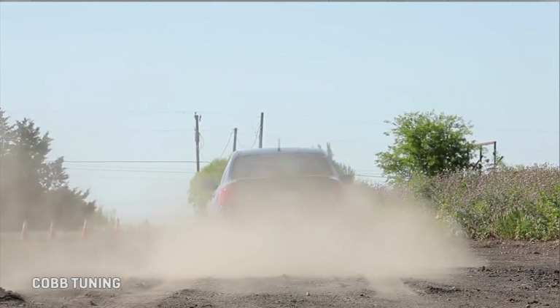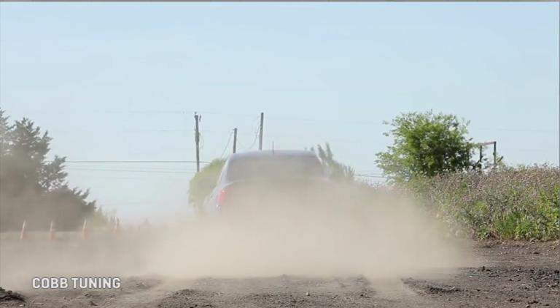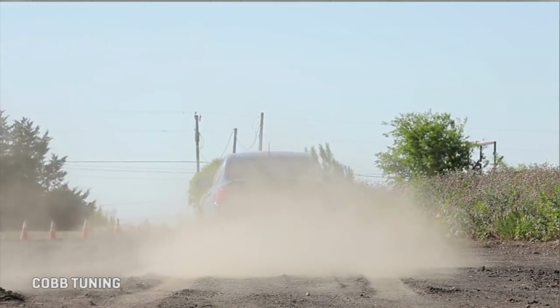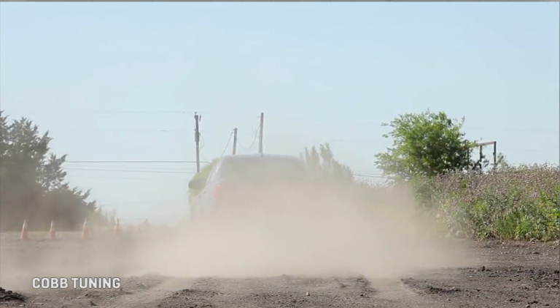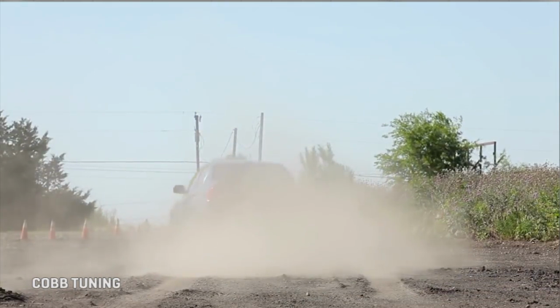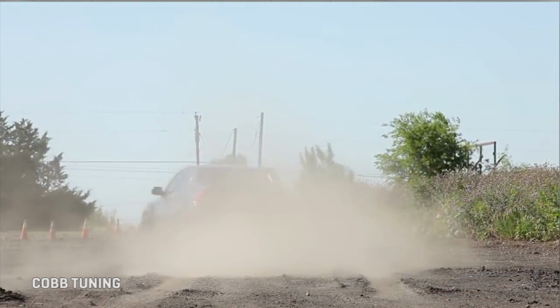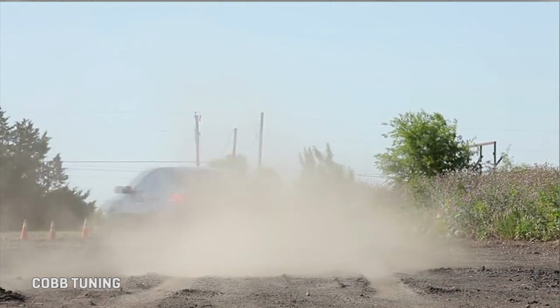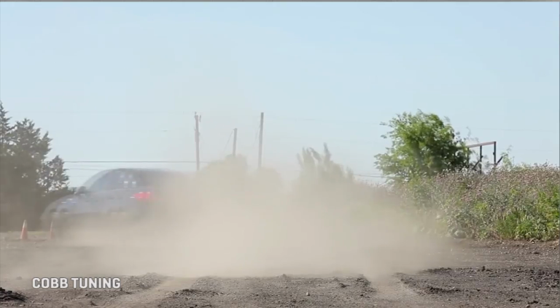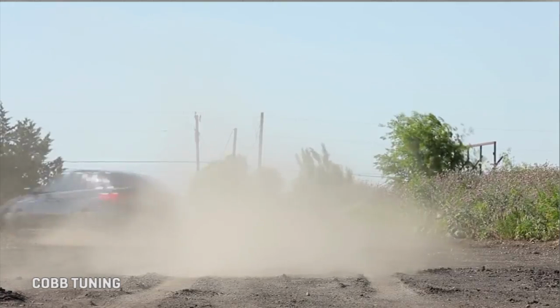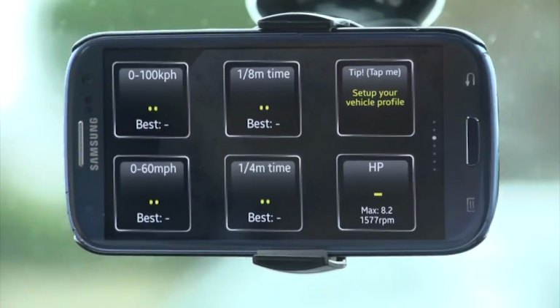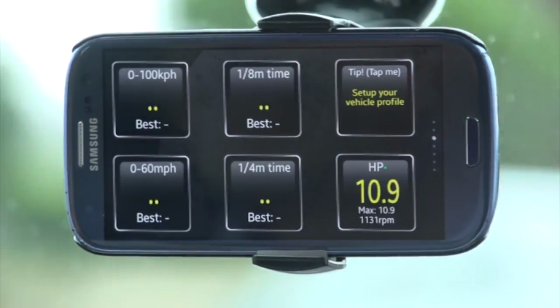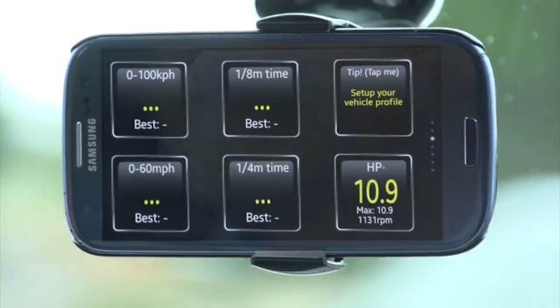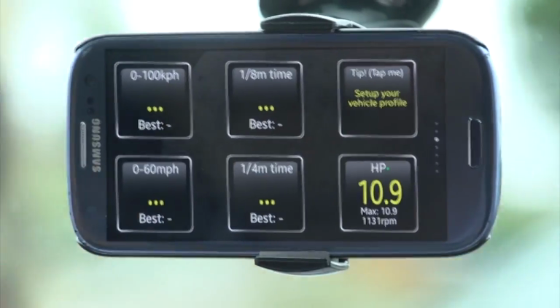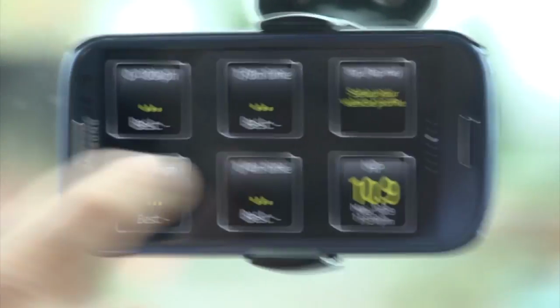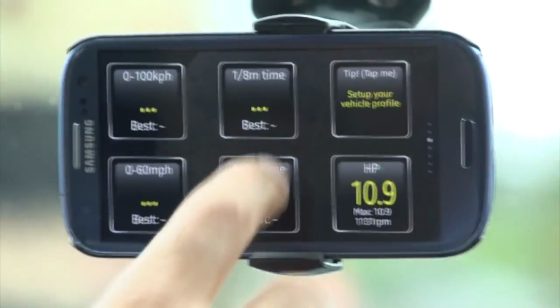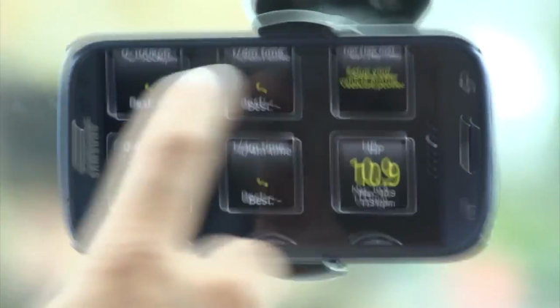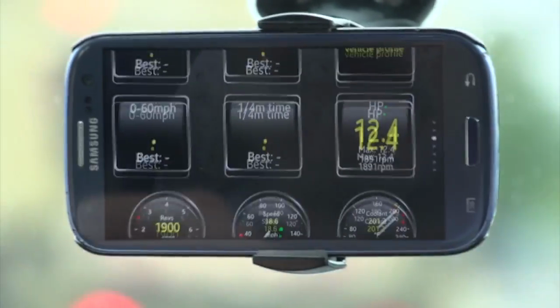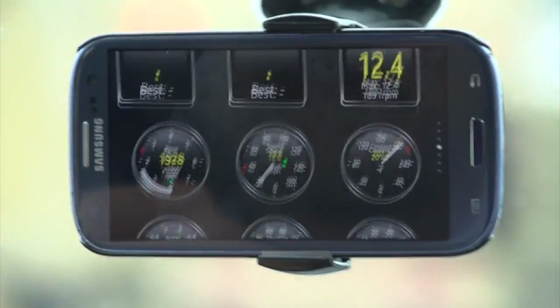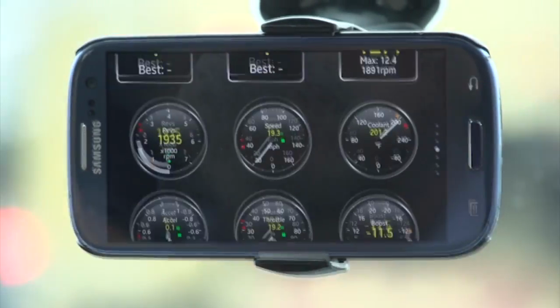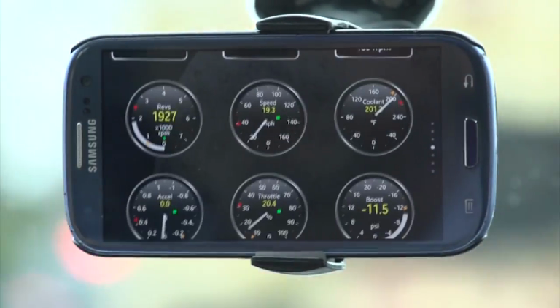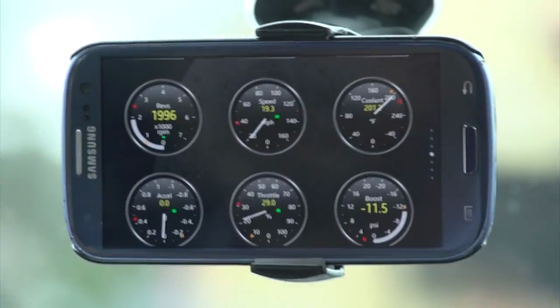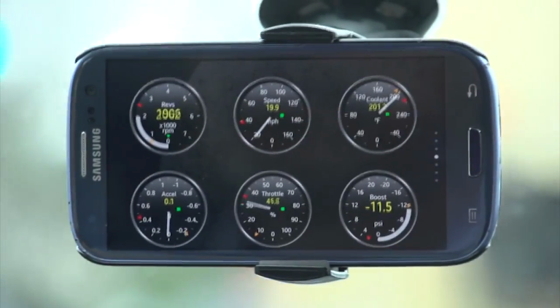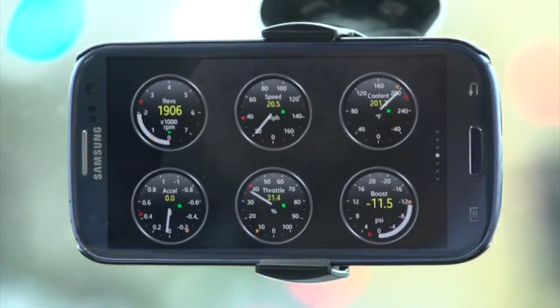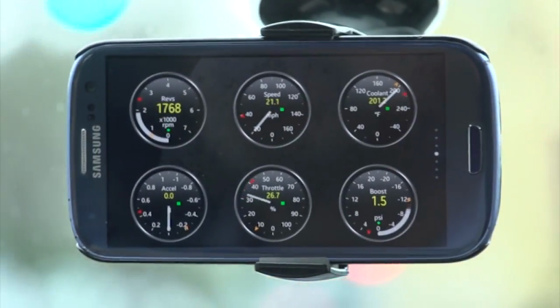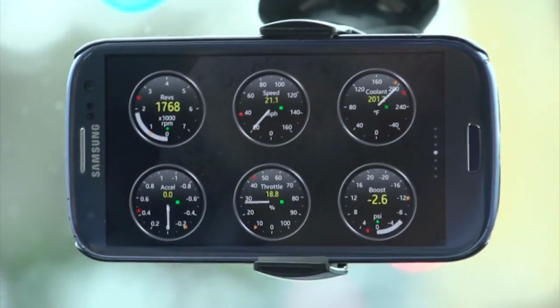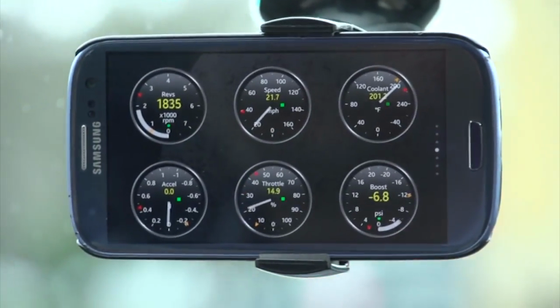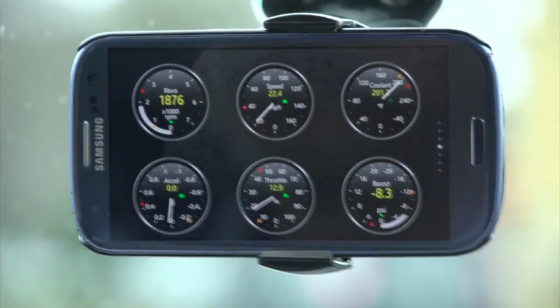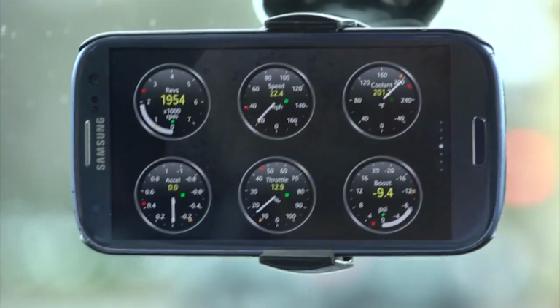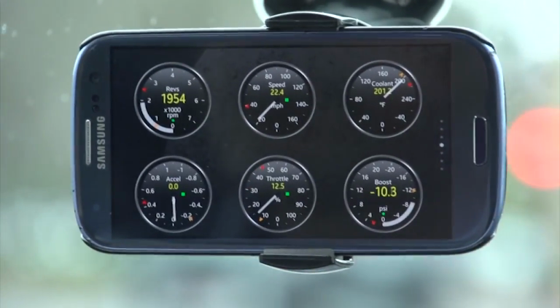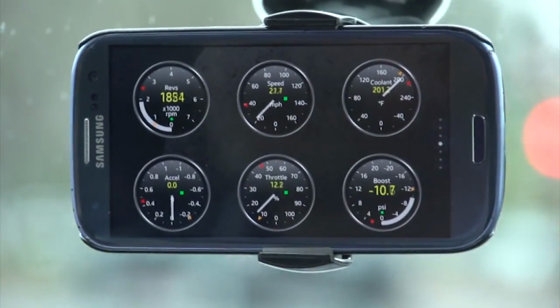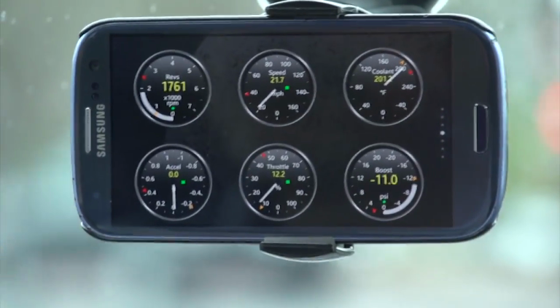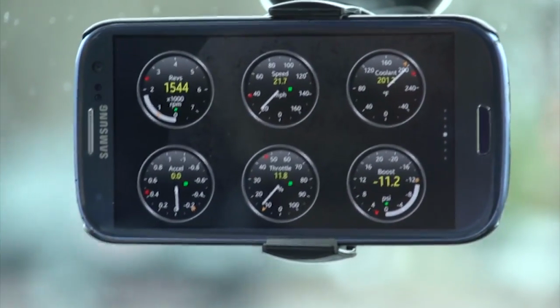If you're at all interested, get out there and know your car better. The data is free and the faucet is right under your dash.